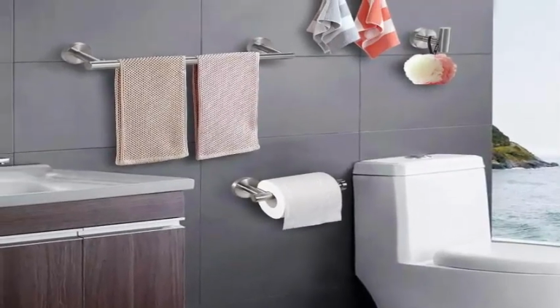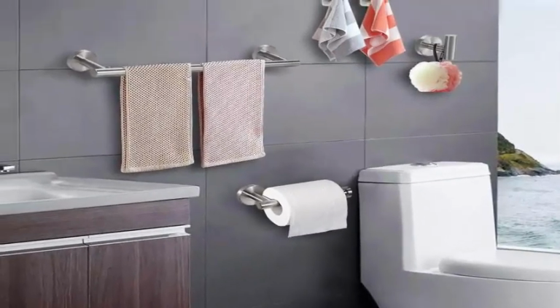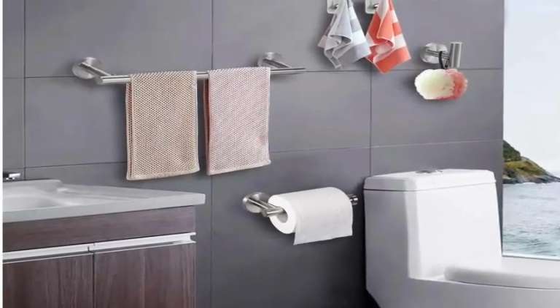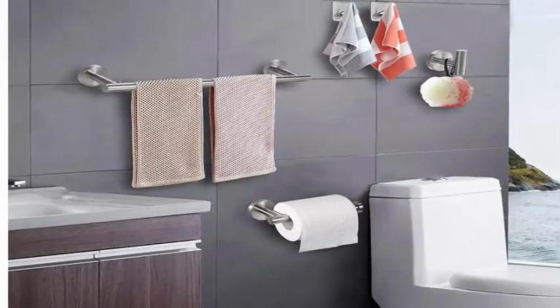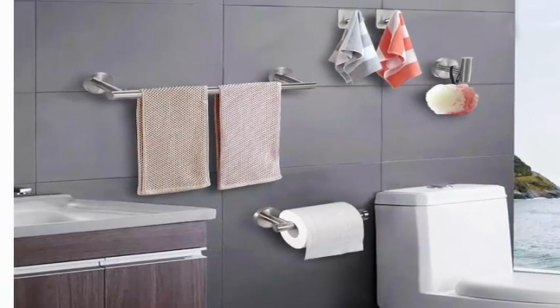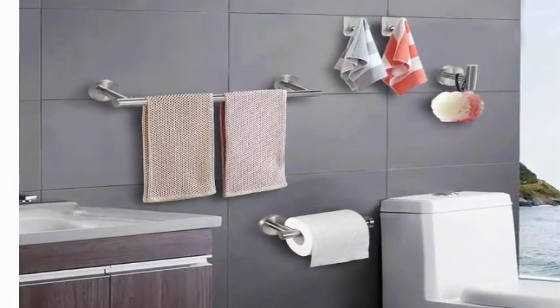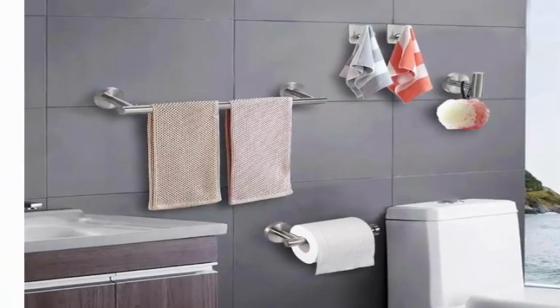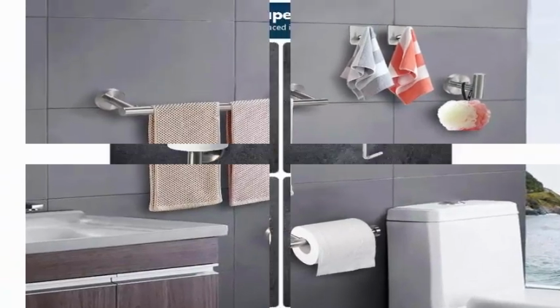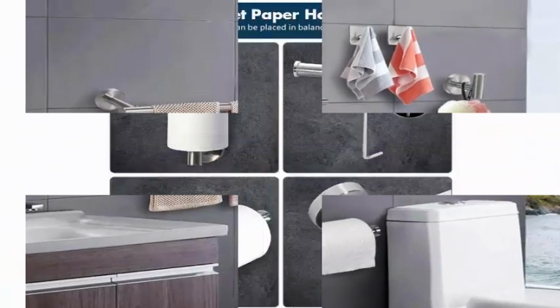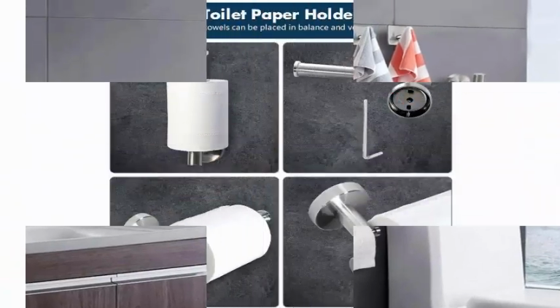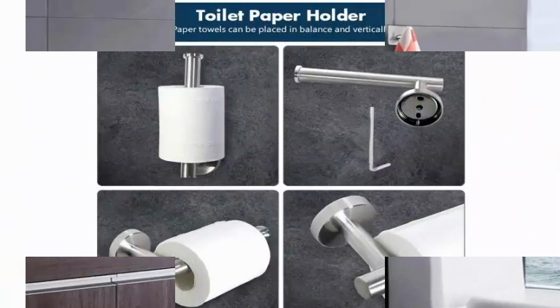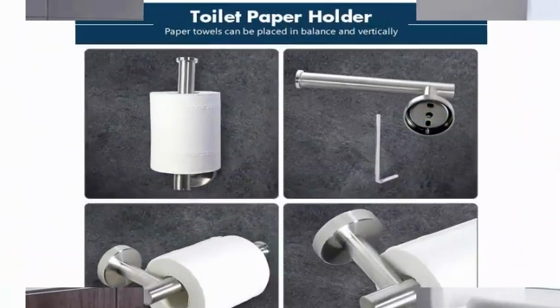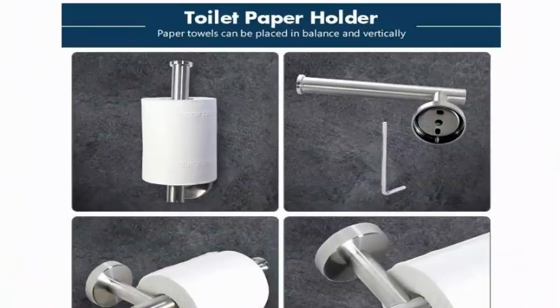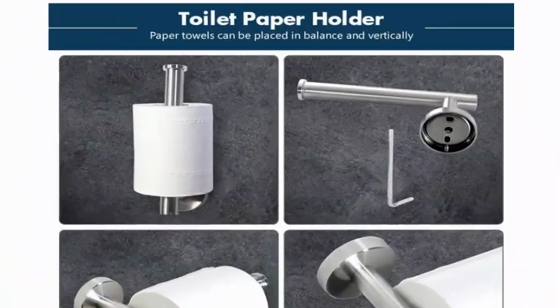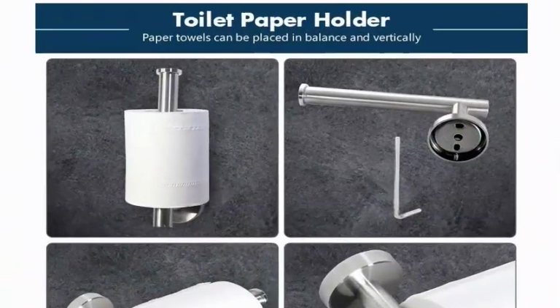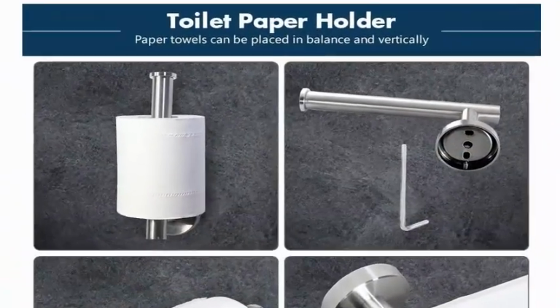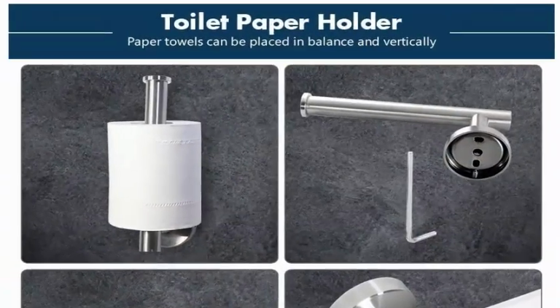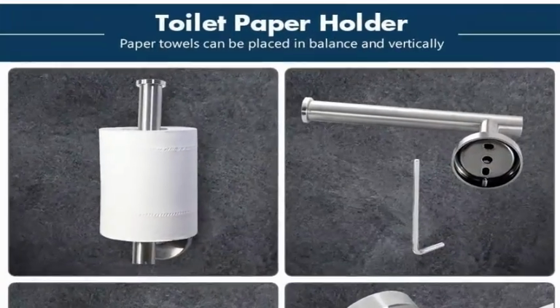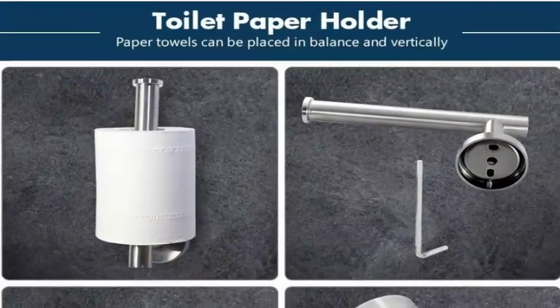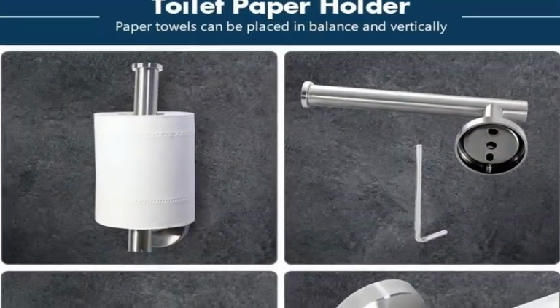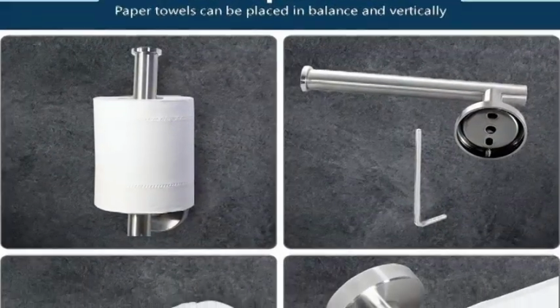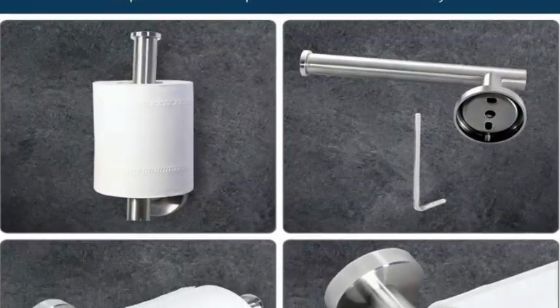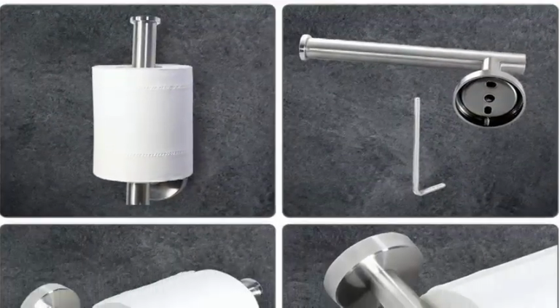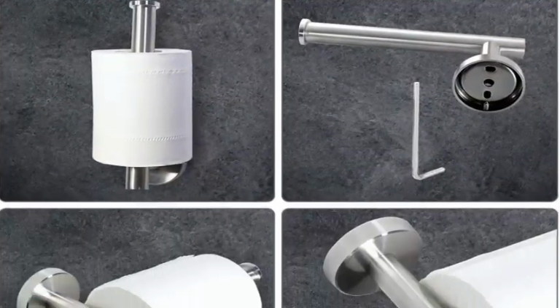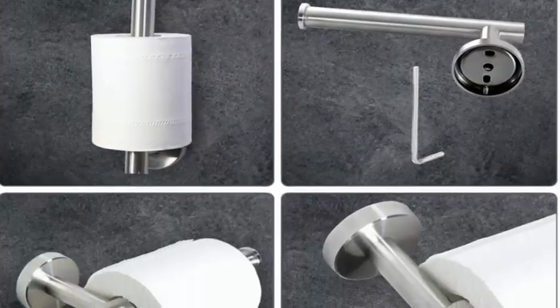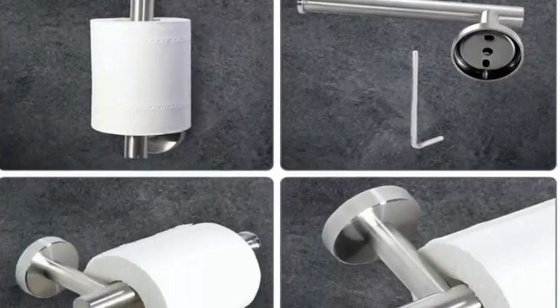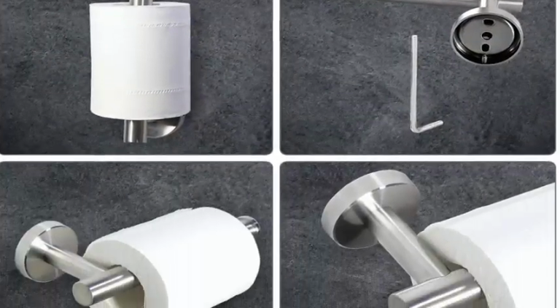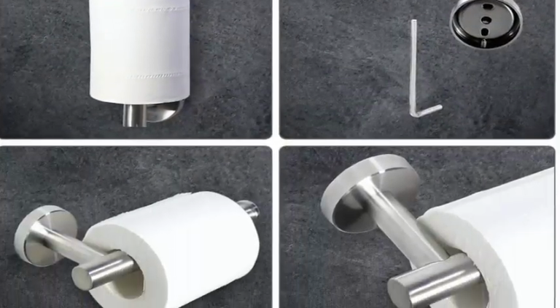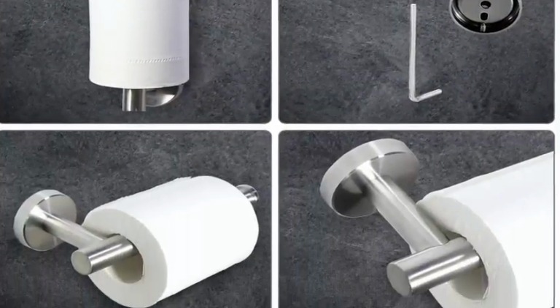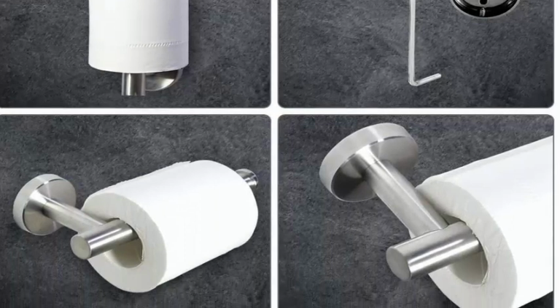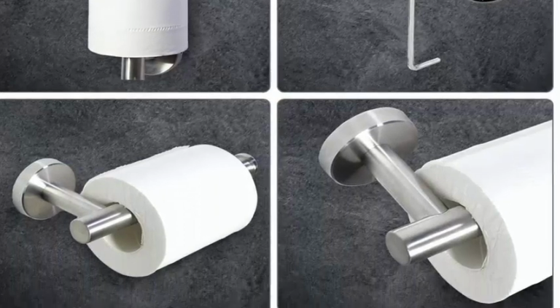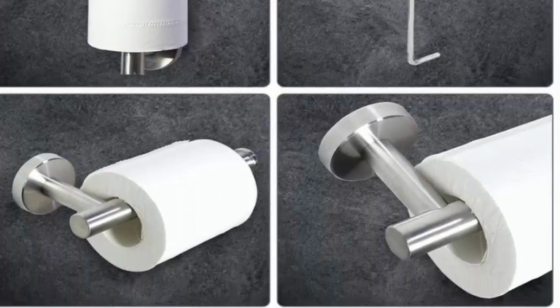Rust-proof, waterproof, and with a fashion design suitable for kitchen, bathroom, and bedroom.